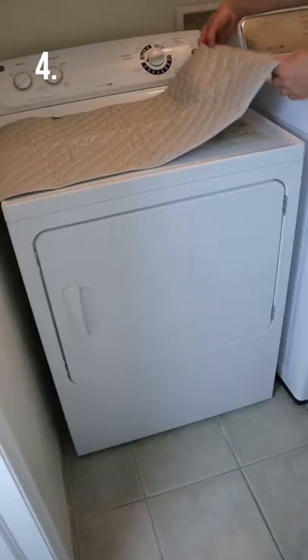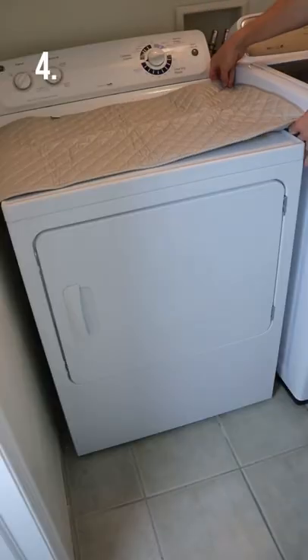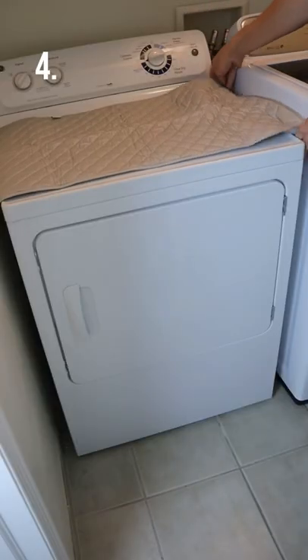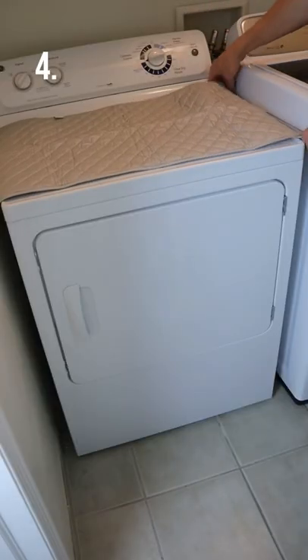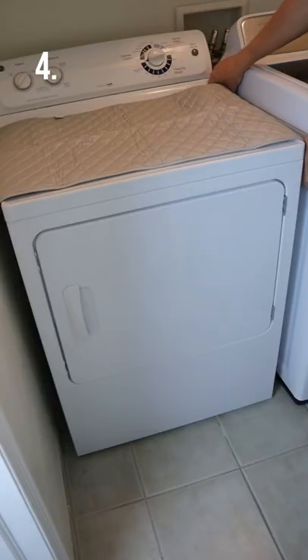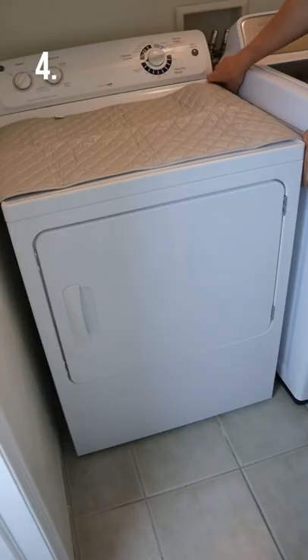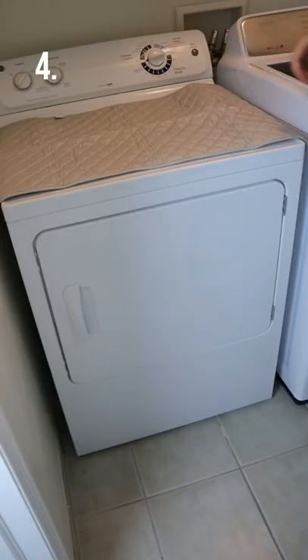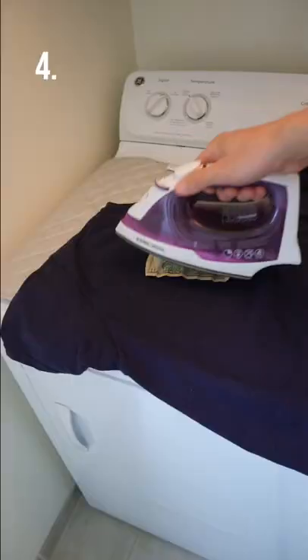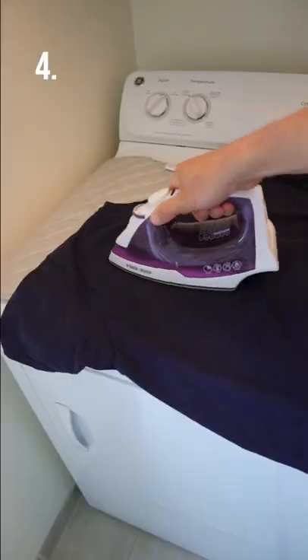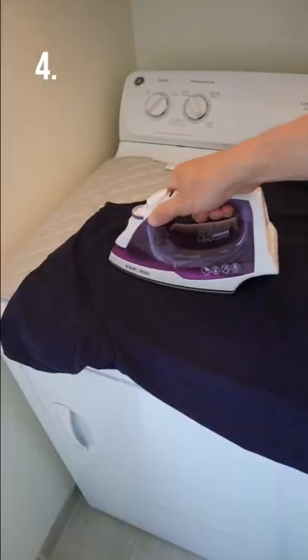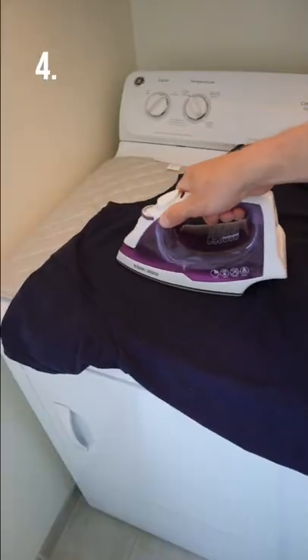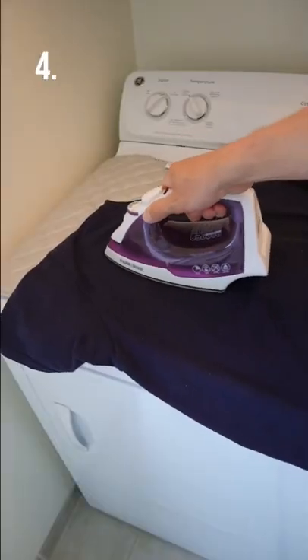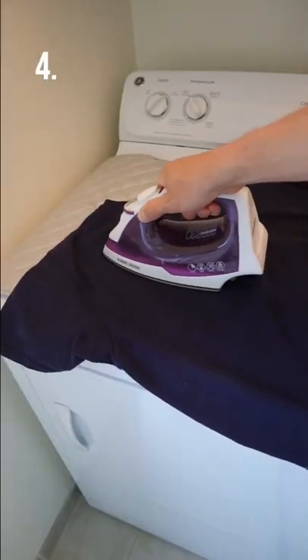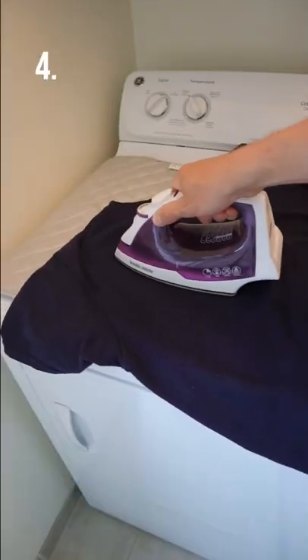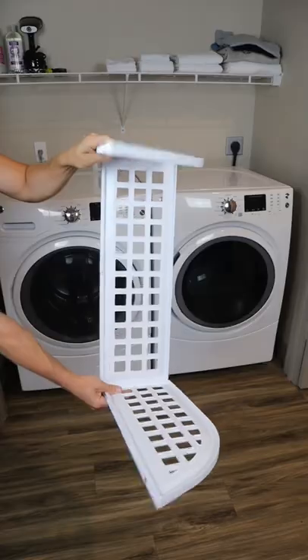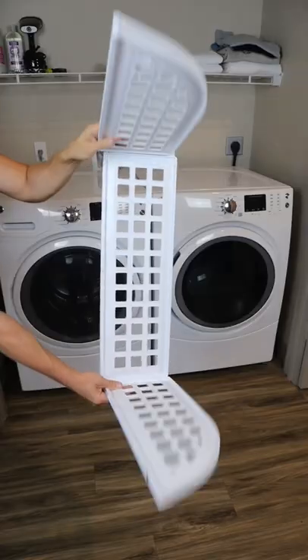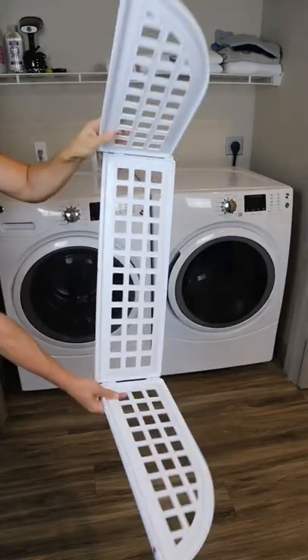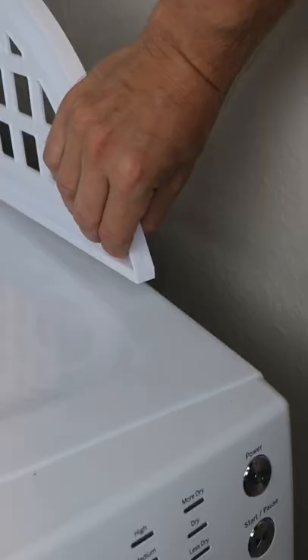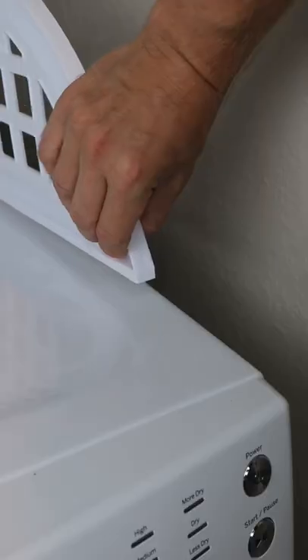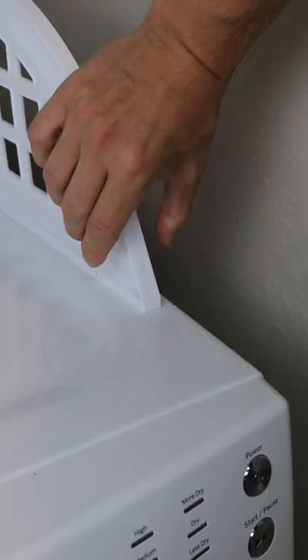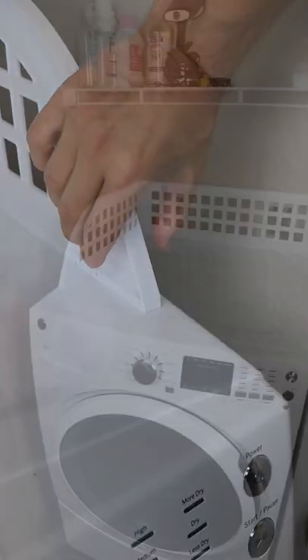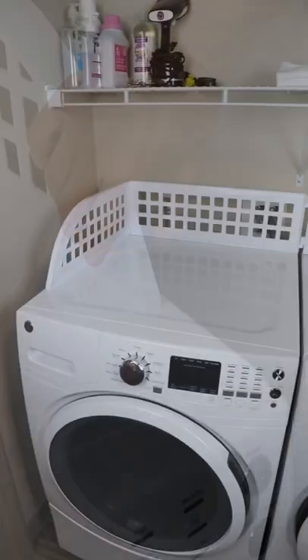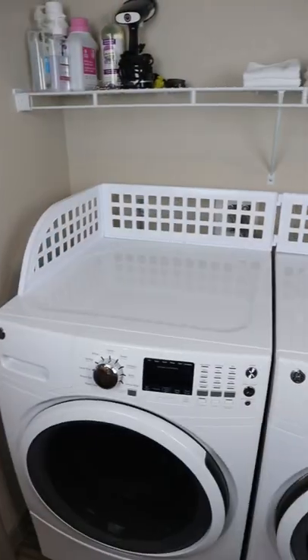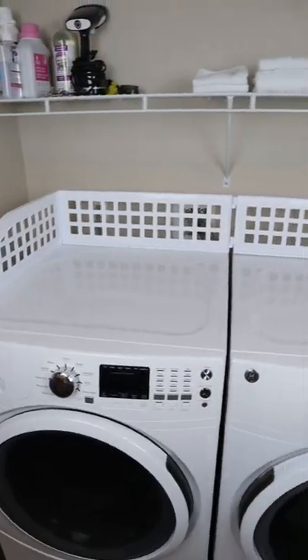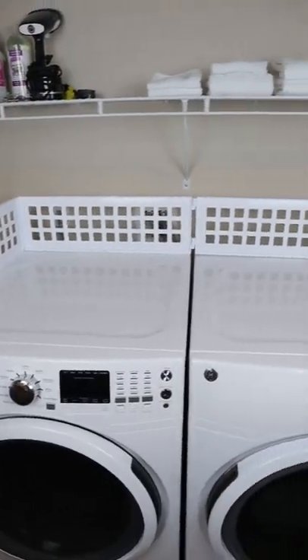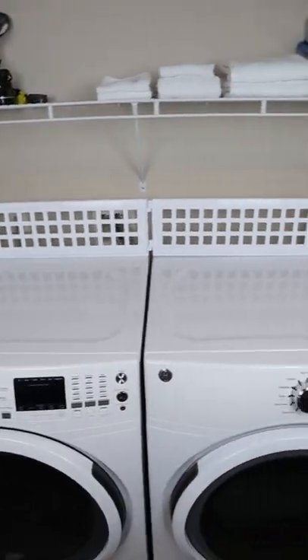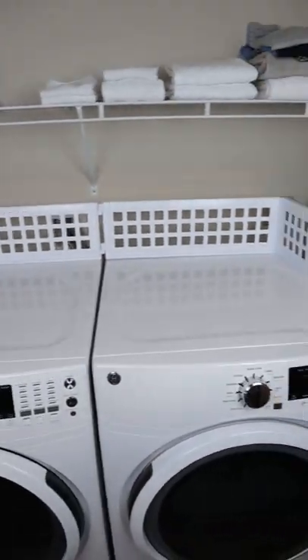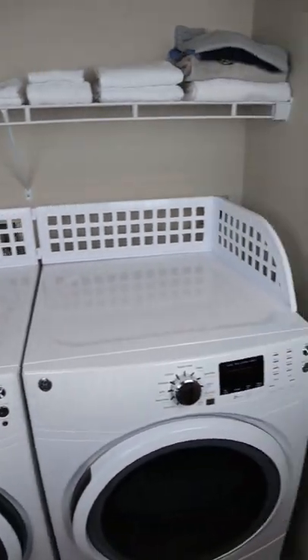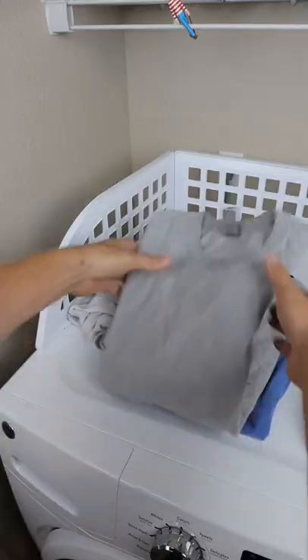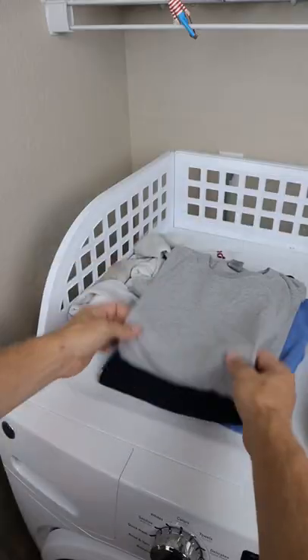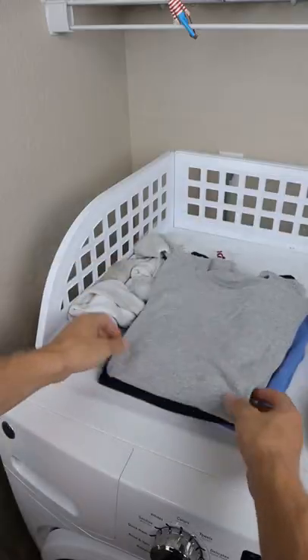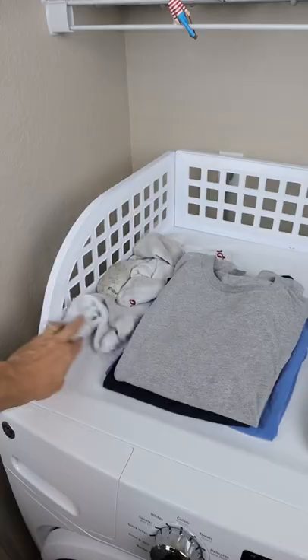This blanket has magnets so you can iron on top of your washer. This laundry guard prevents clothes from falling to the side for any front-loading machines.